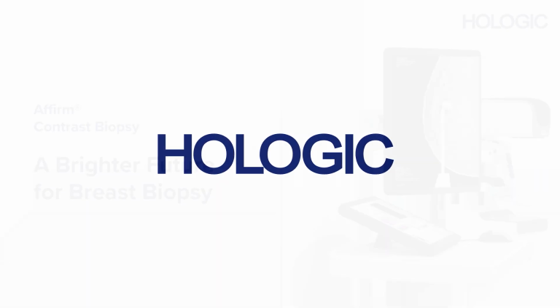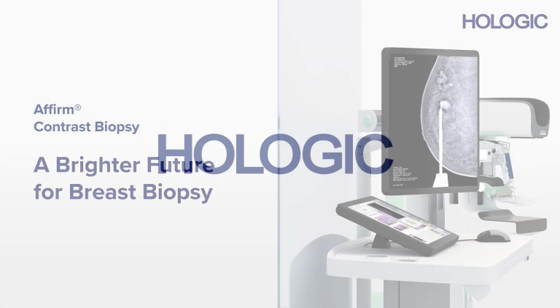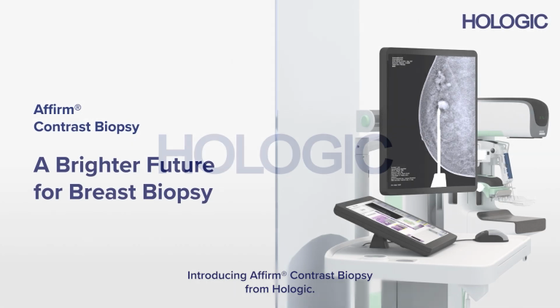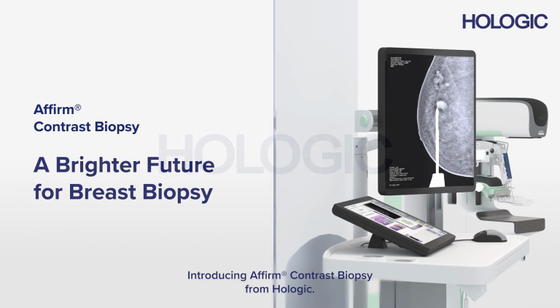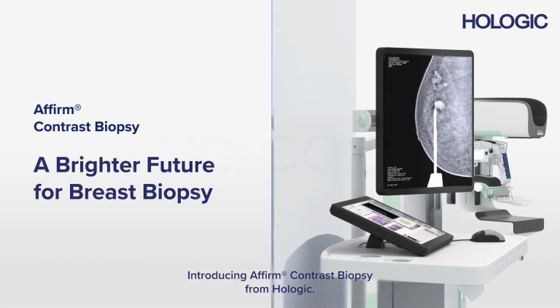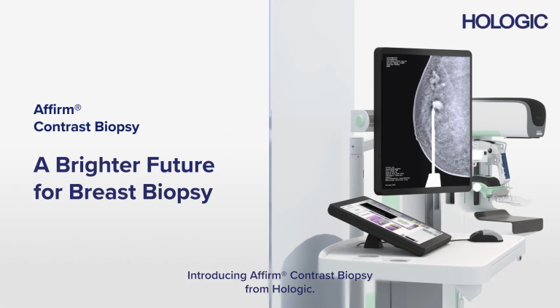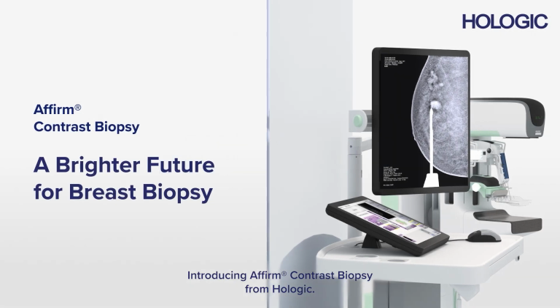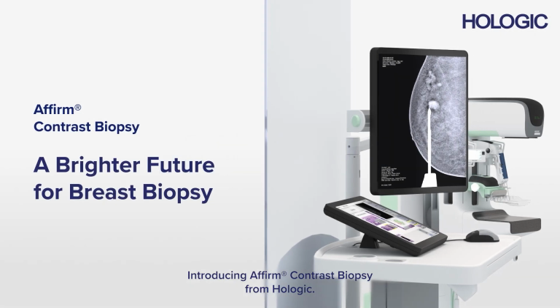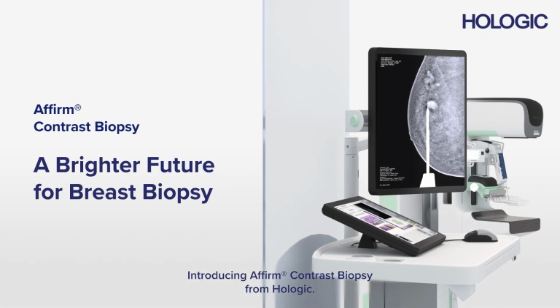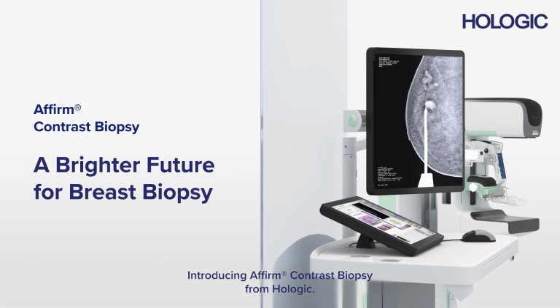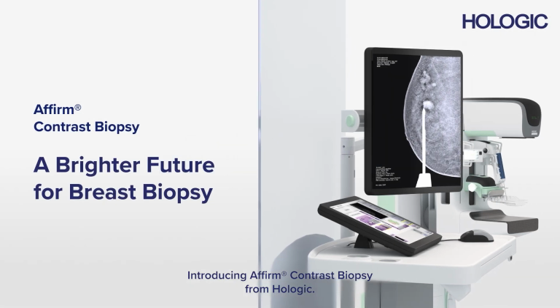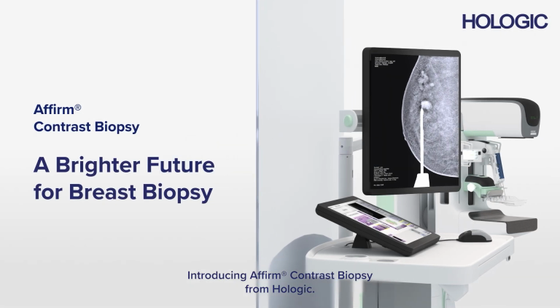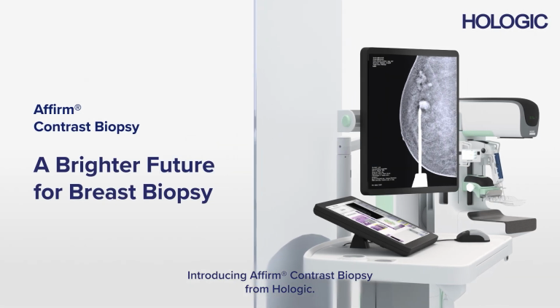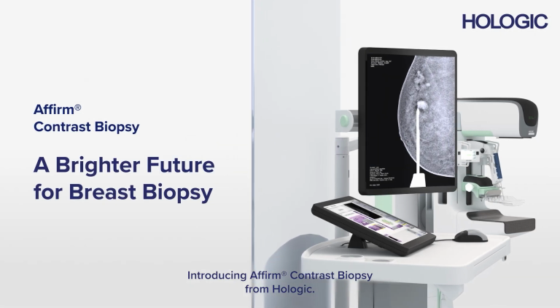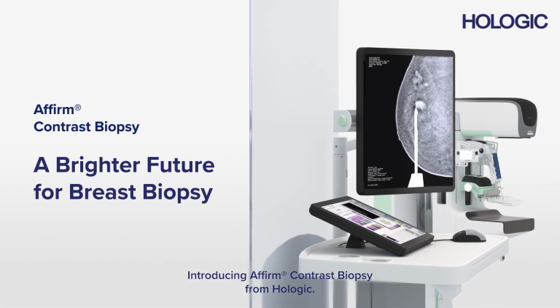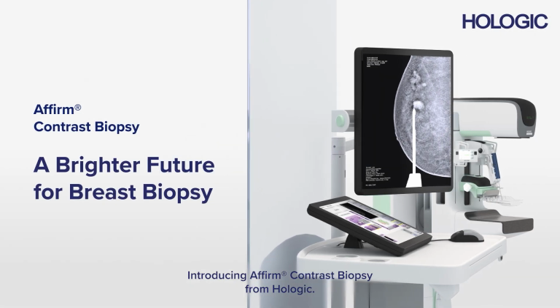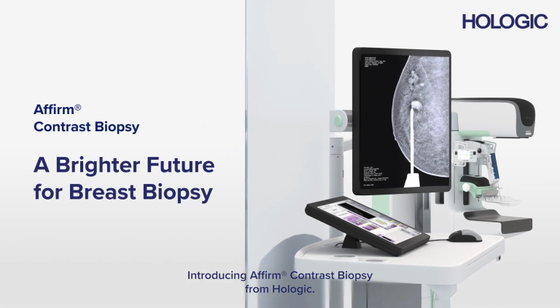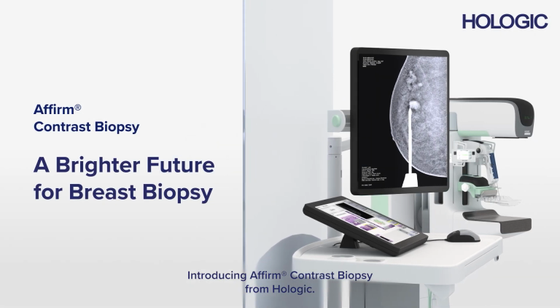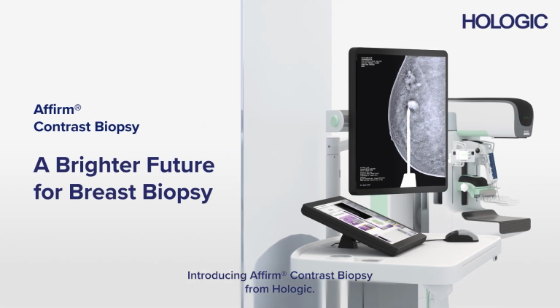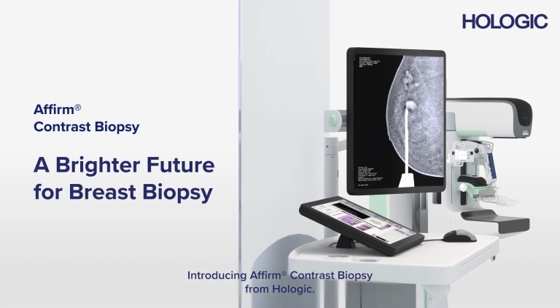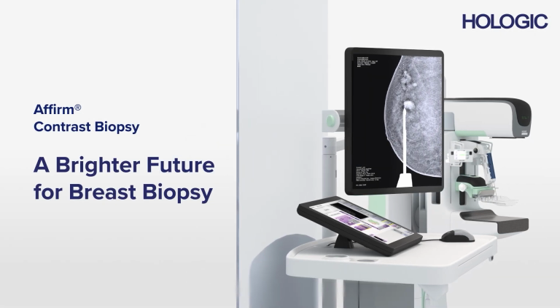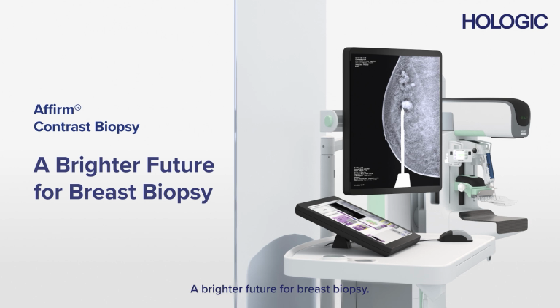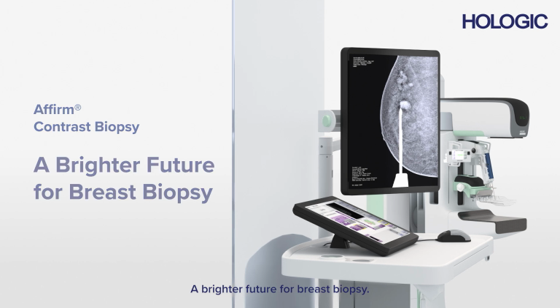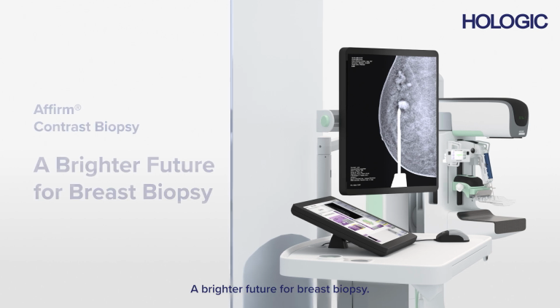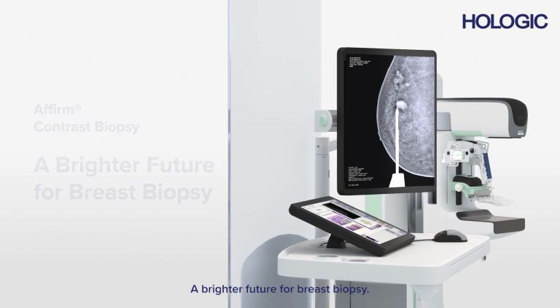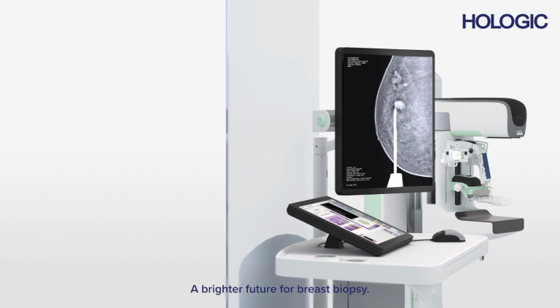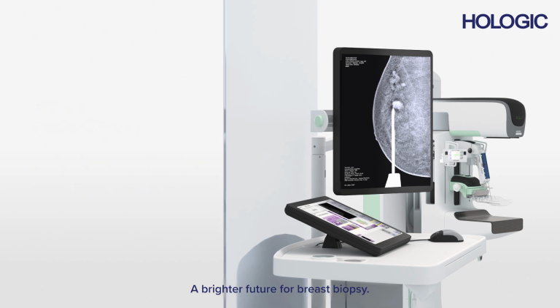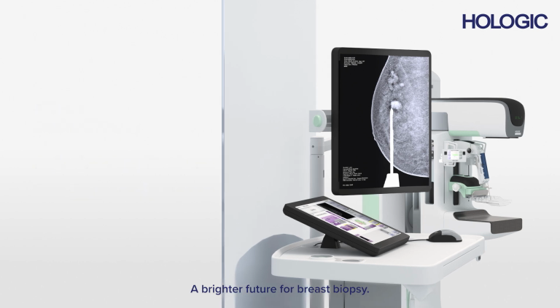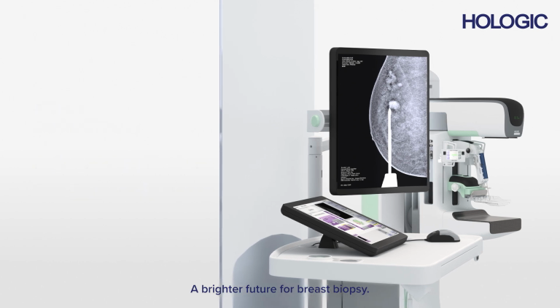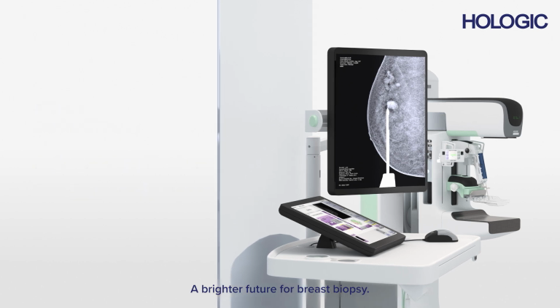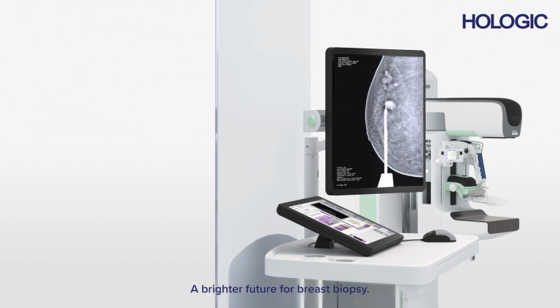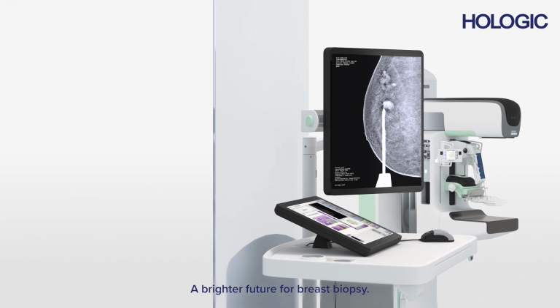Introducing Affirm Contrast Biopsy from Hologic — a brighter future for breast biopsy.